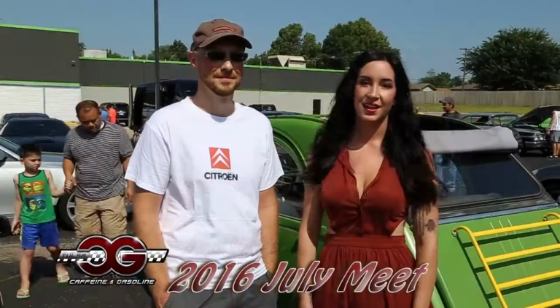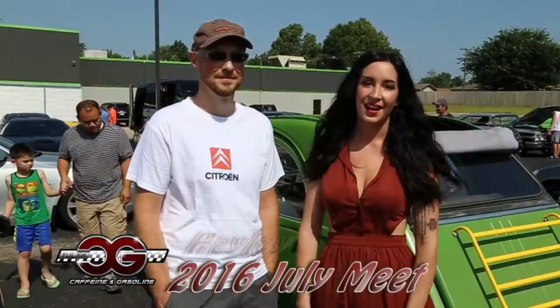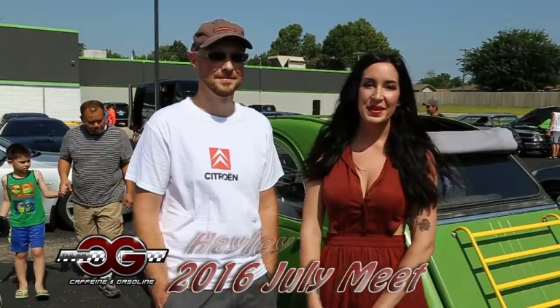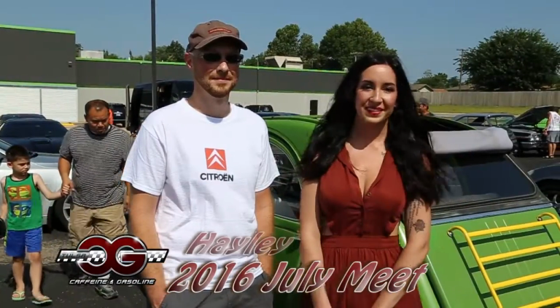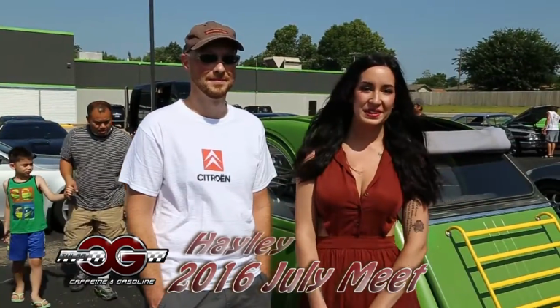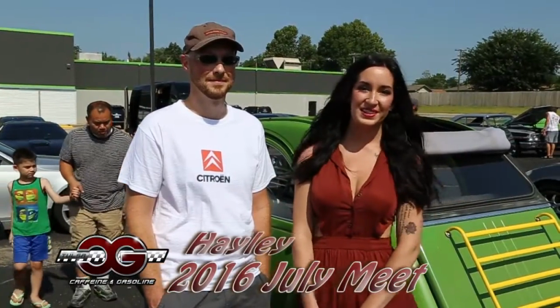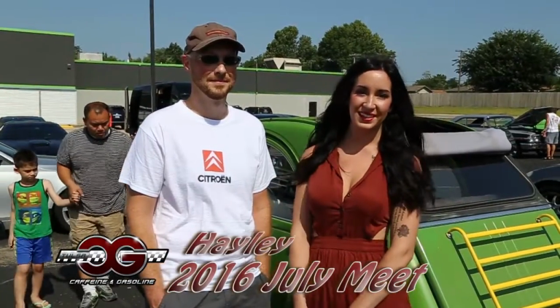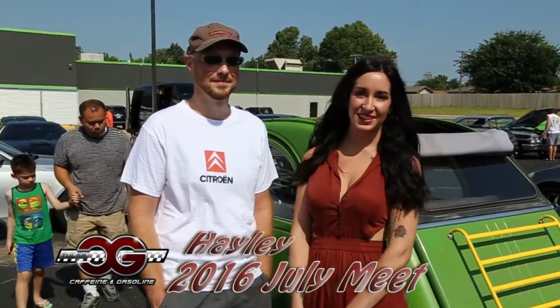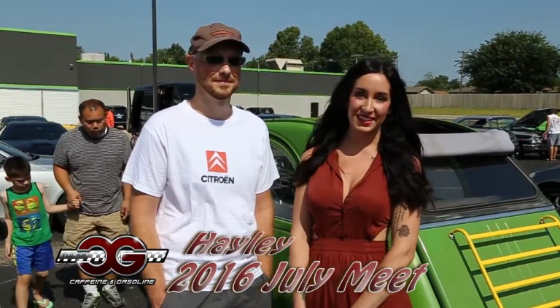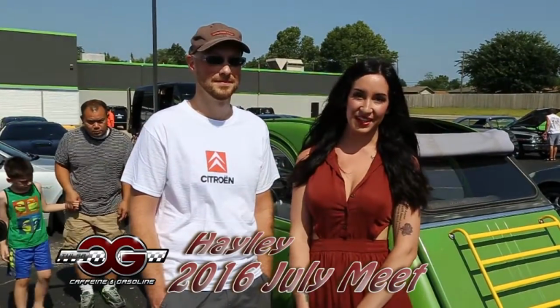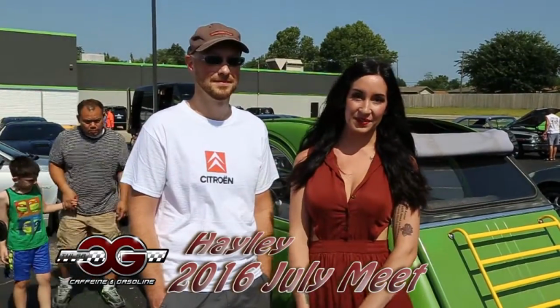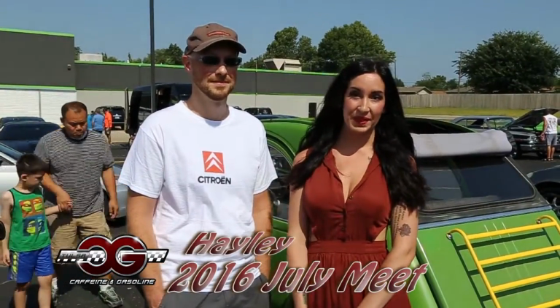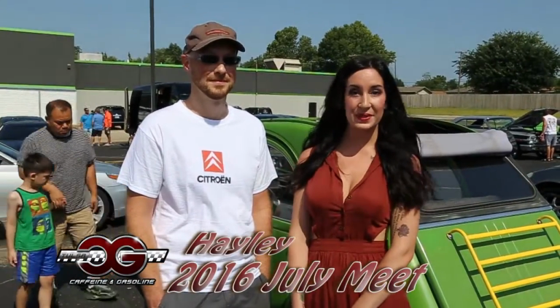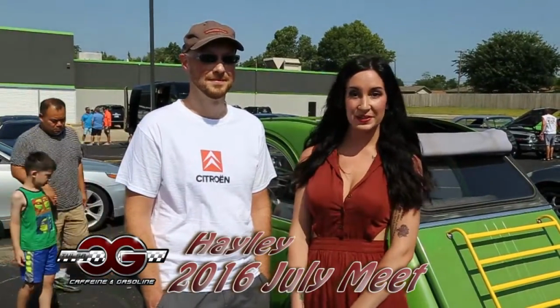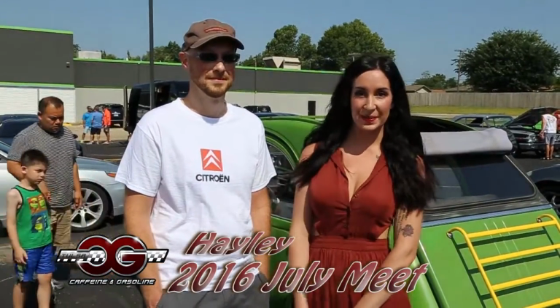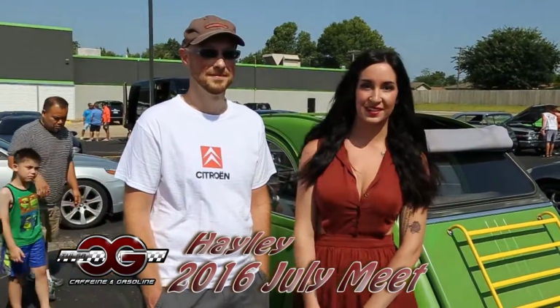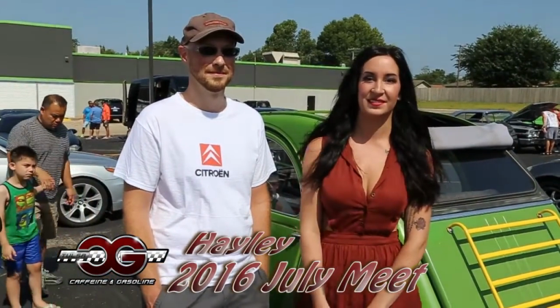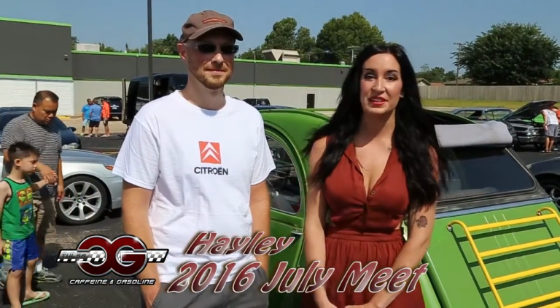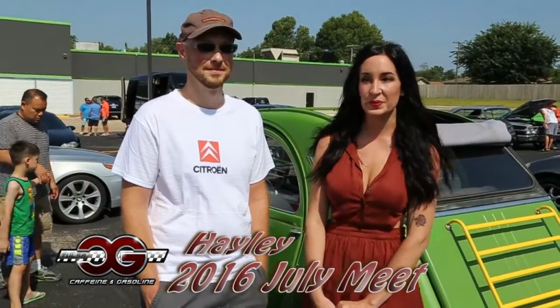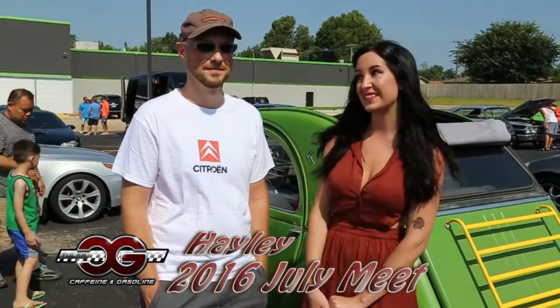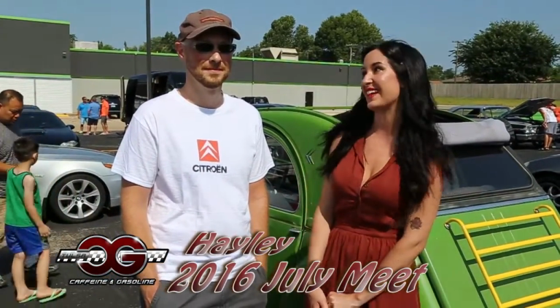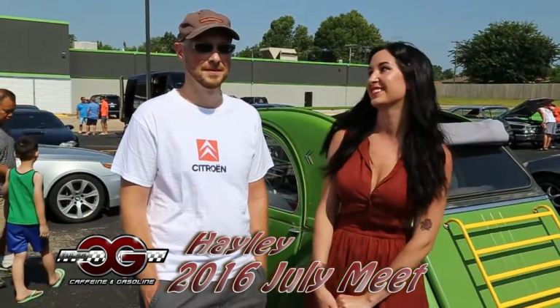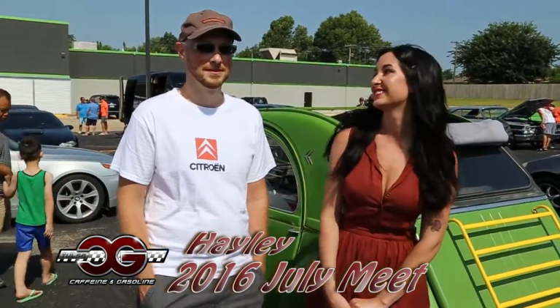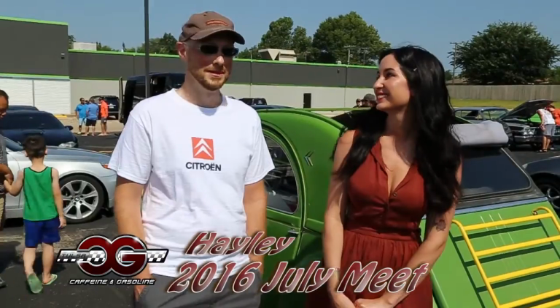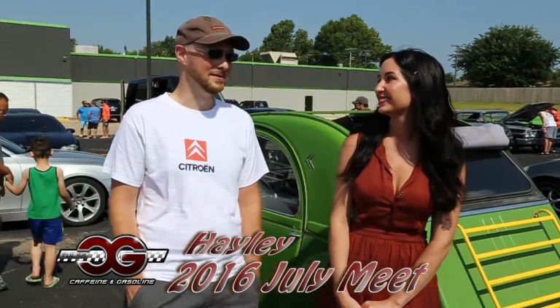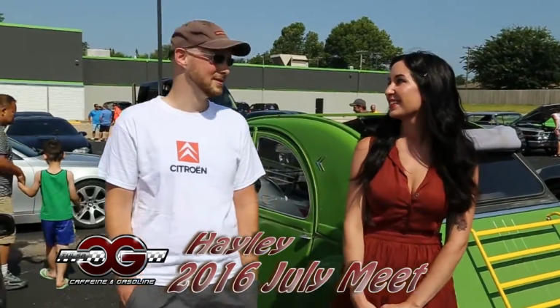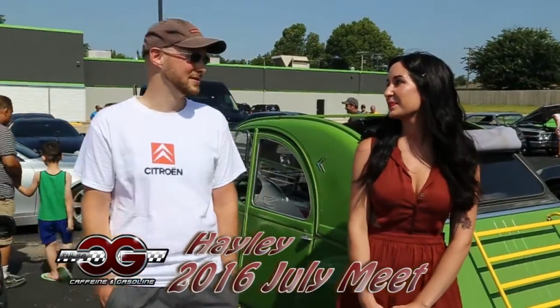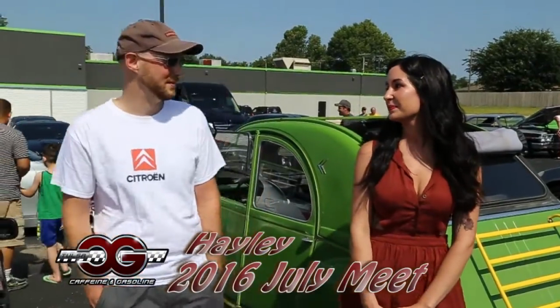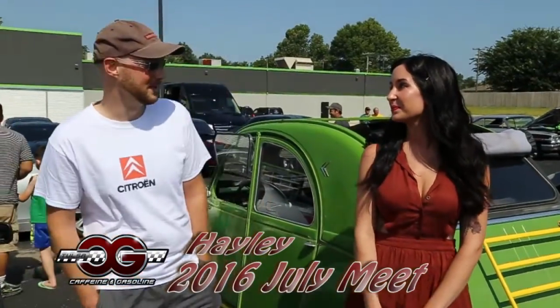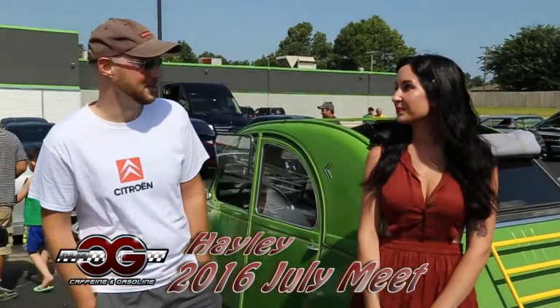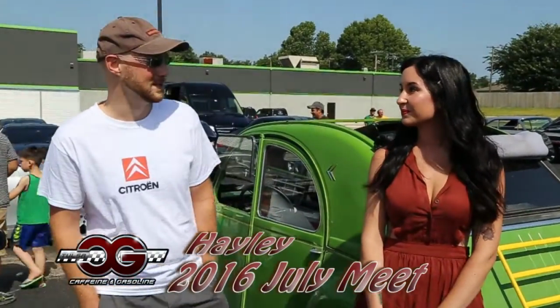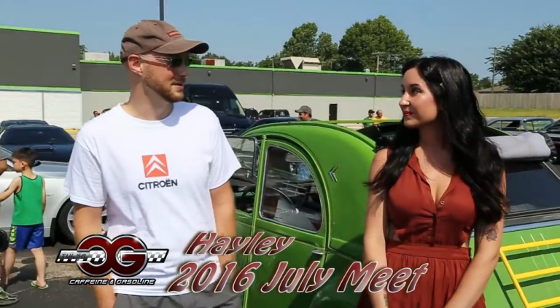I'm Haley with CNG TV. I'm here with Finn. What did you bring today? It's a 1965 2CV.